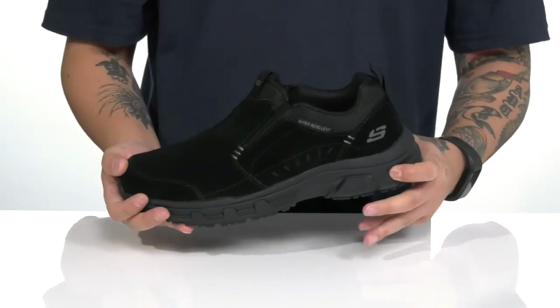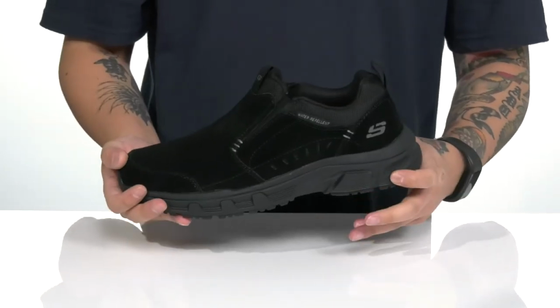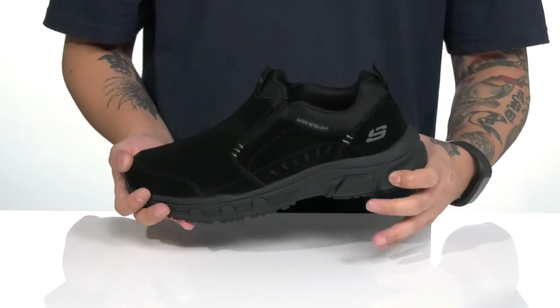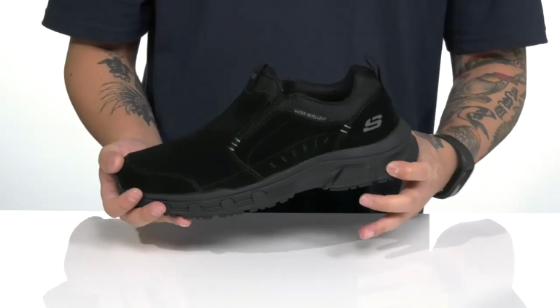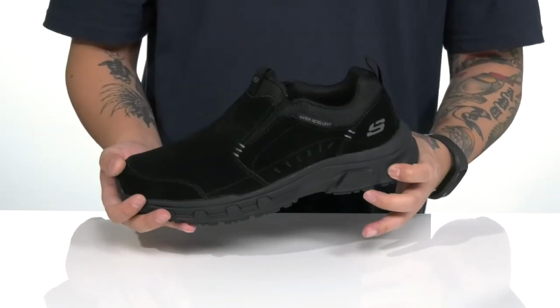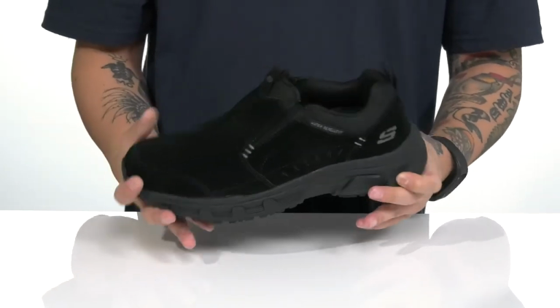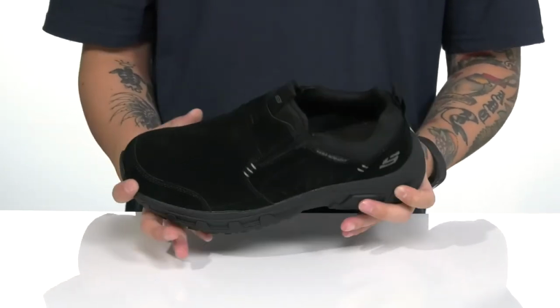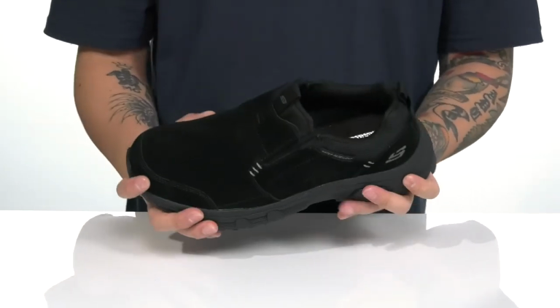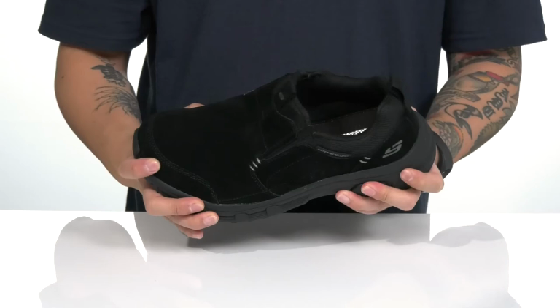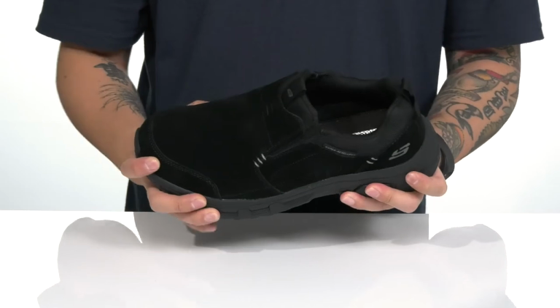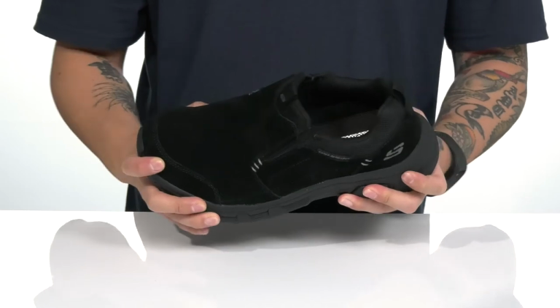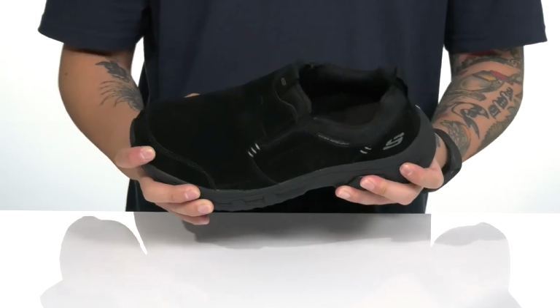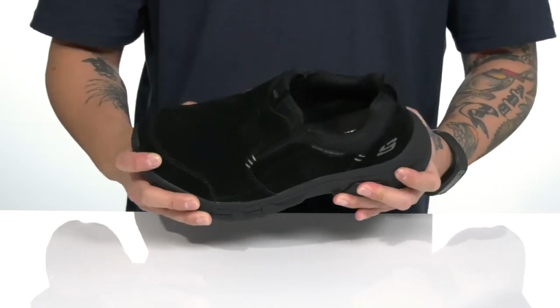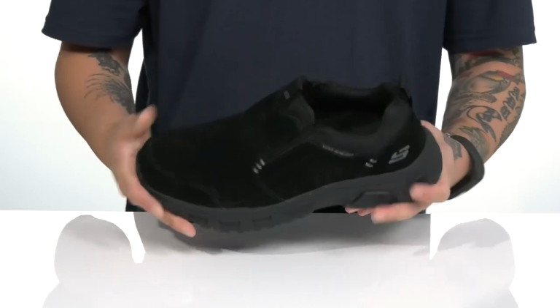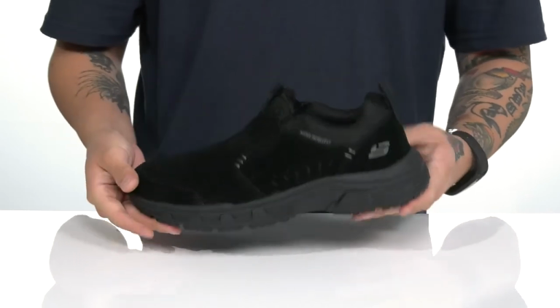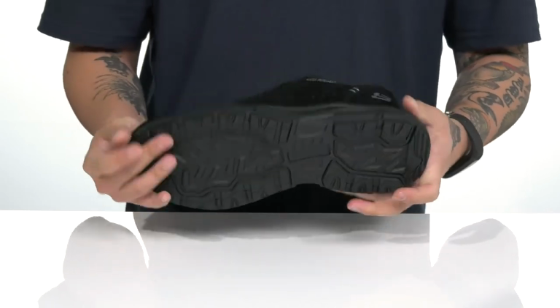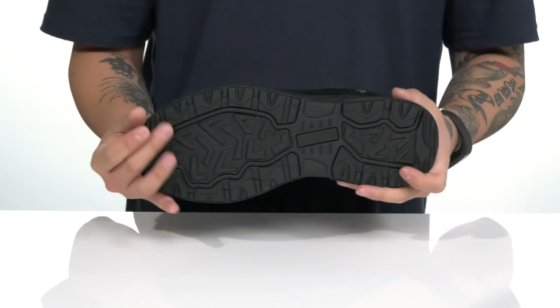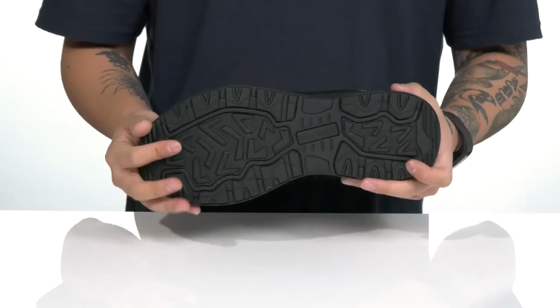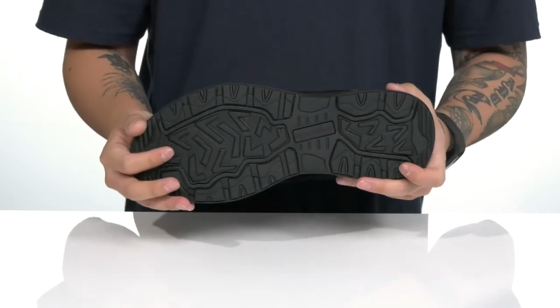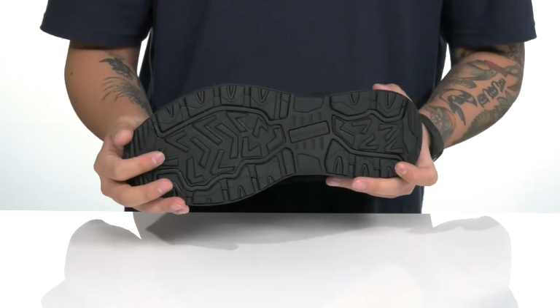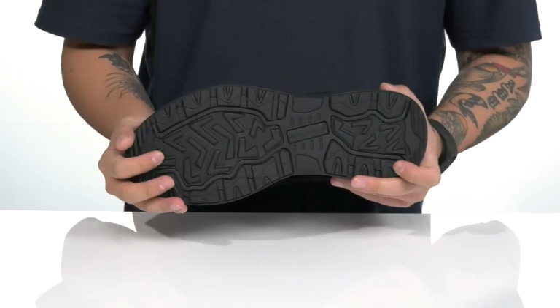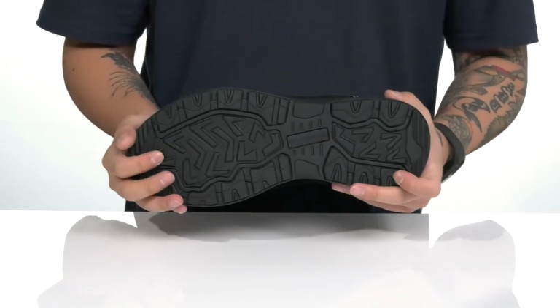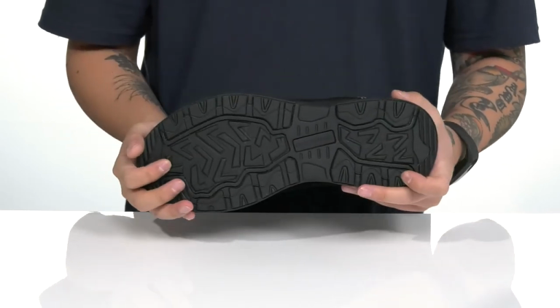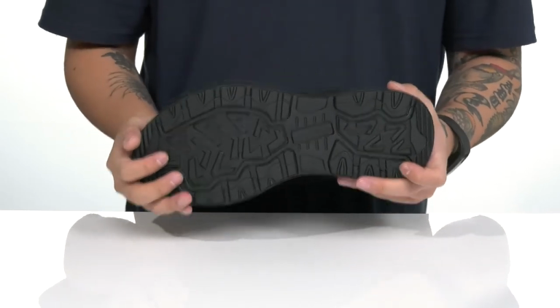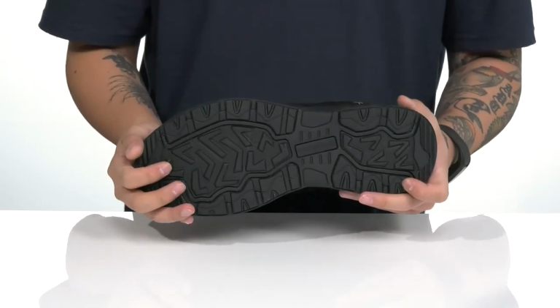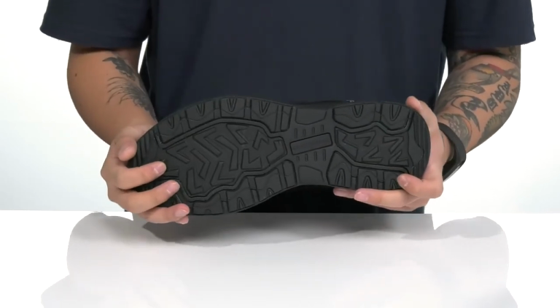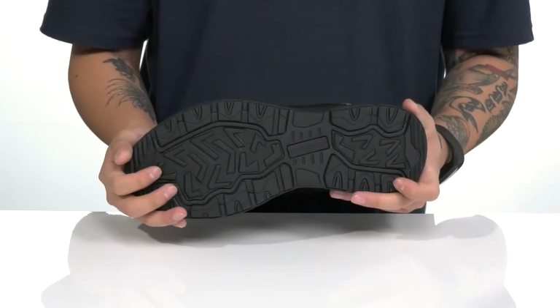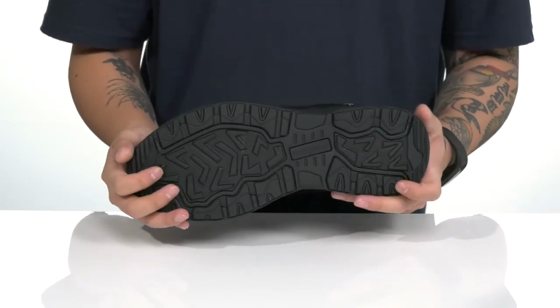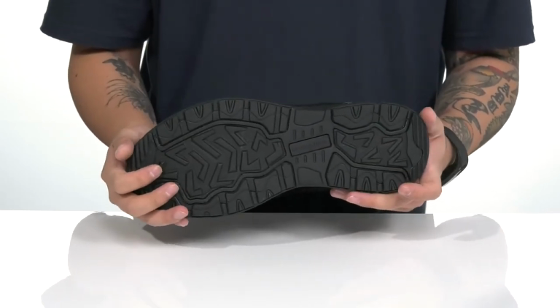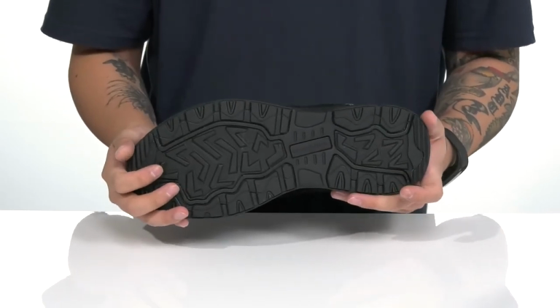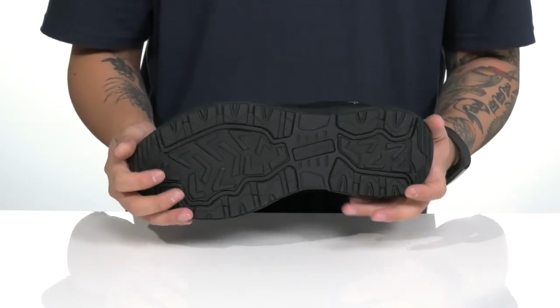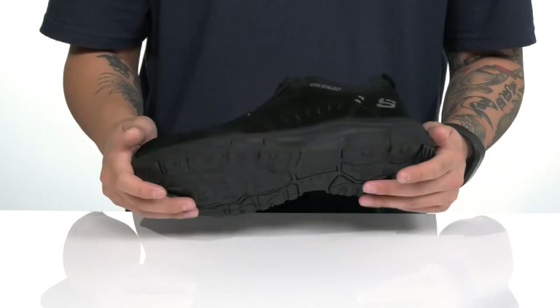That works well with the lightweight shock absorbing foam on the midsole. Nice sturdy build on the shoe itself, and it all sits on top of a textured synthetic outsole to keep you stable.